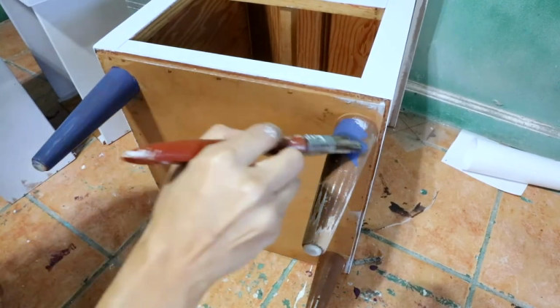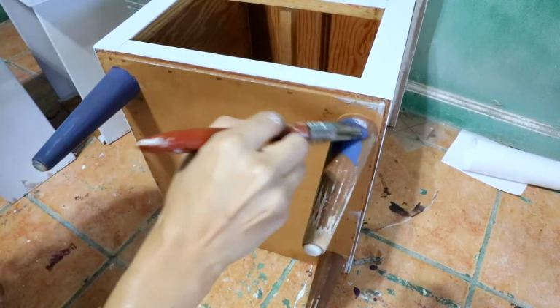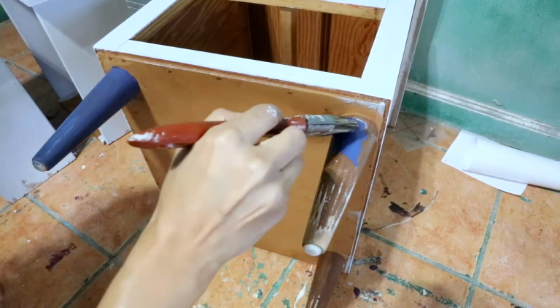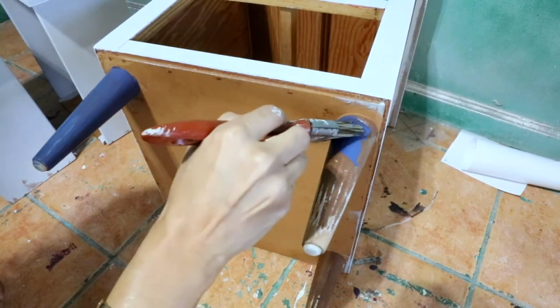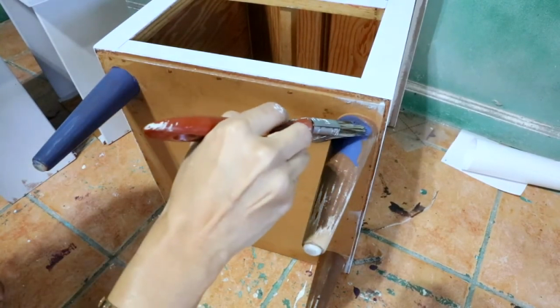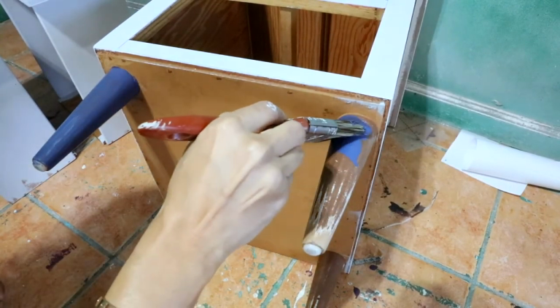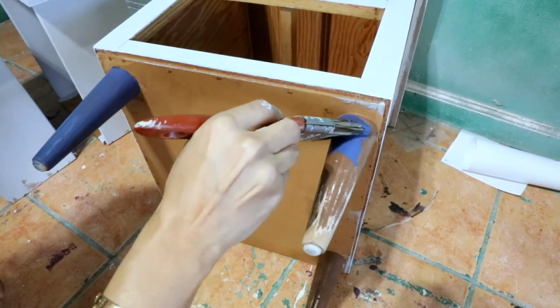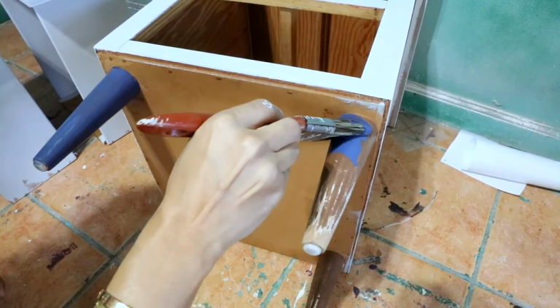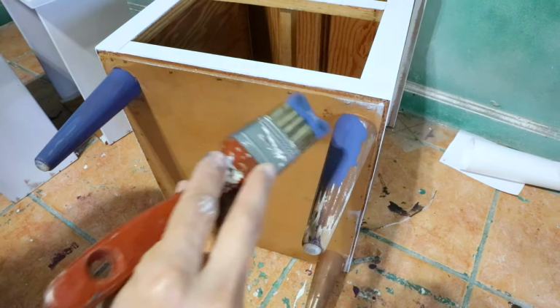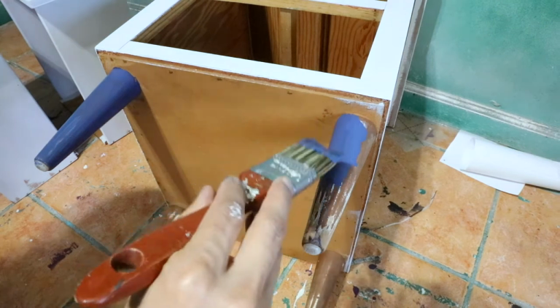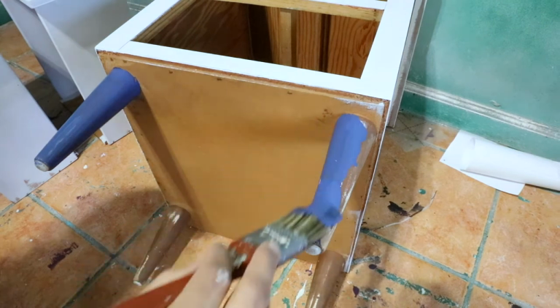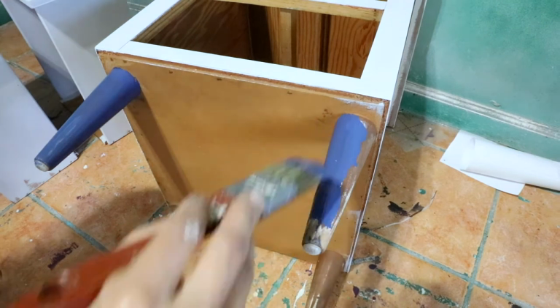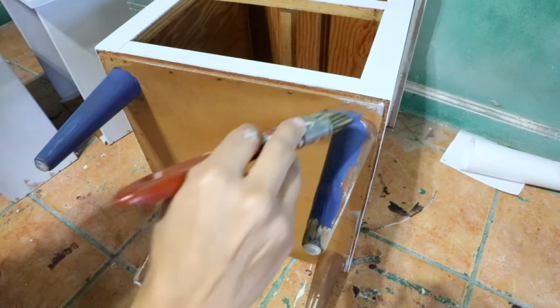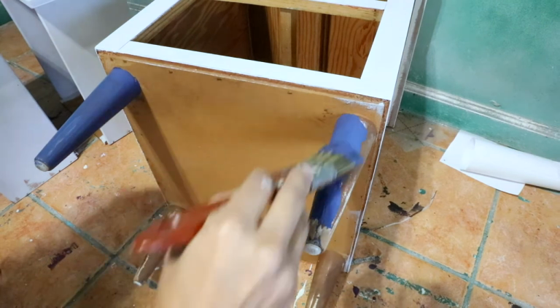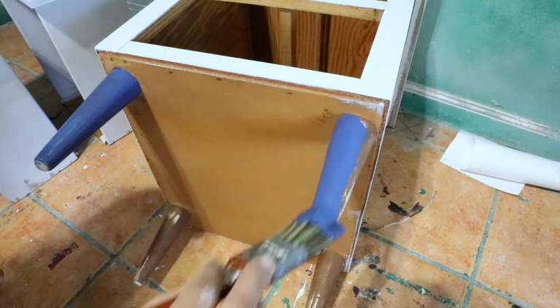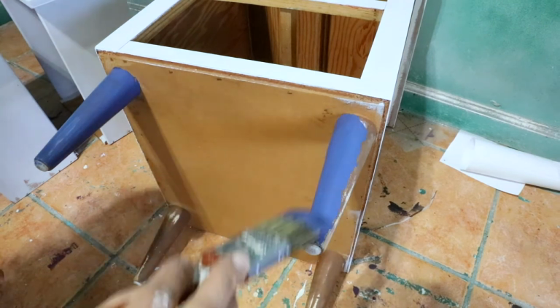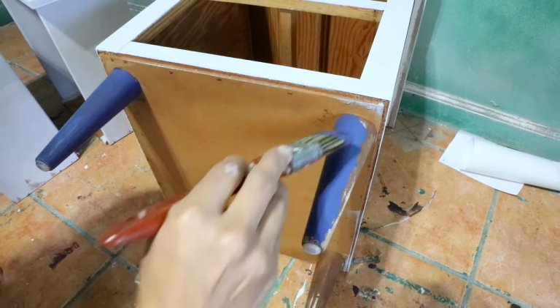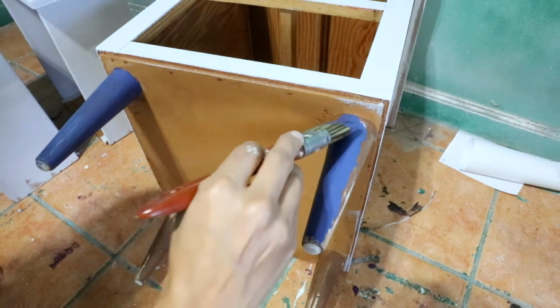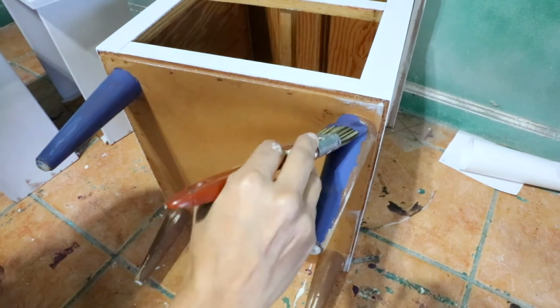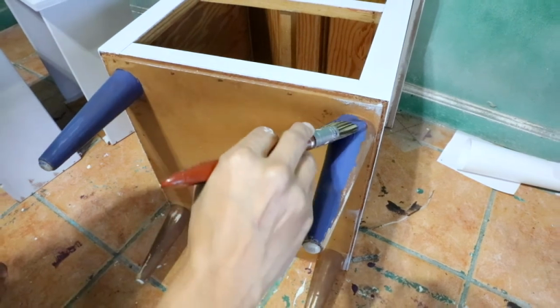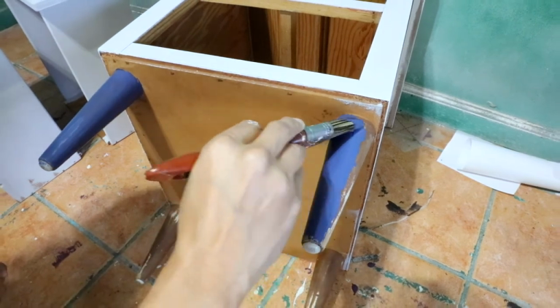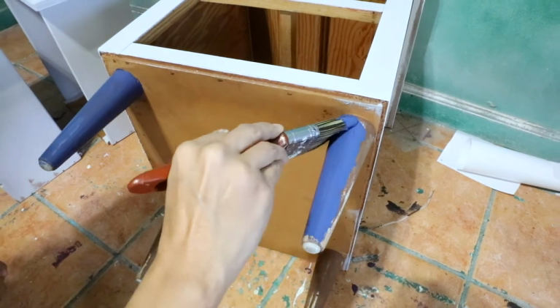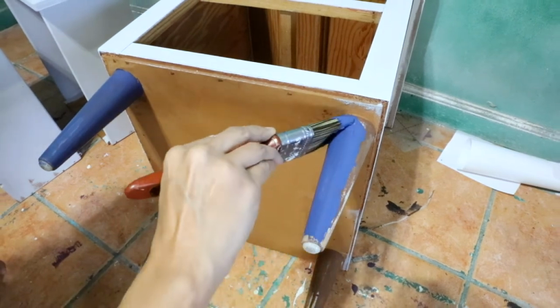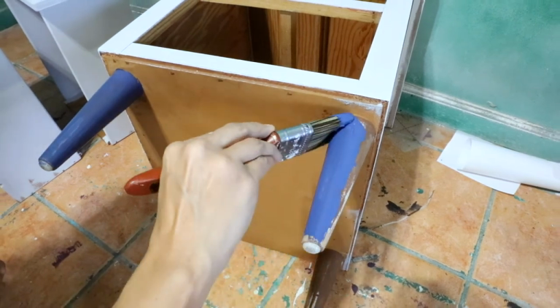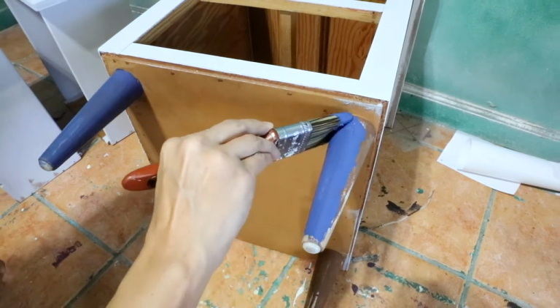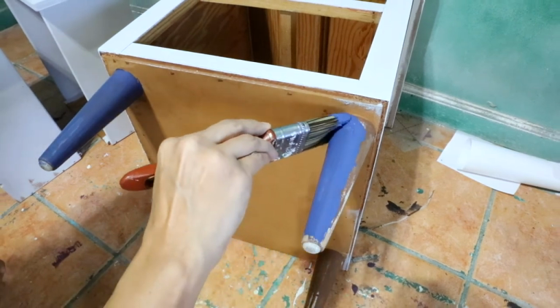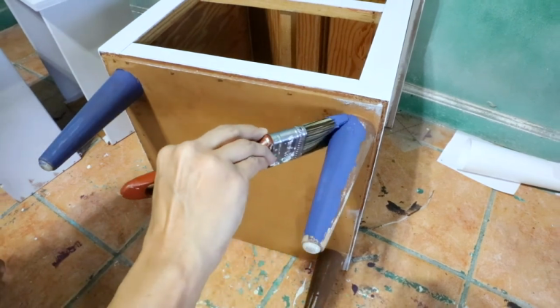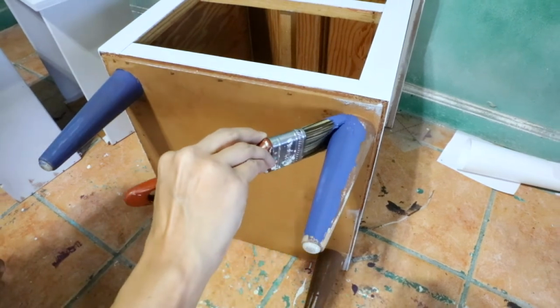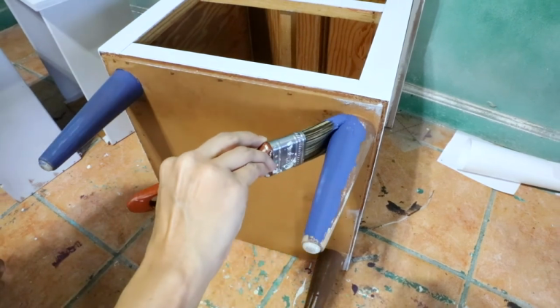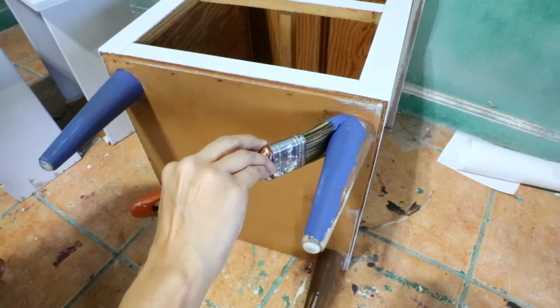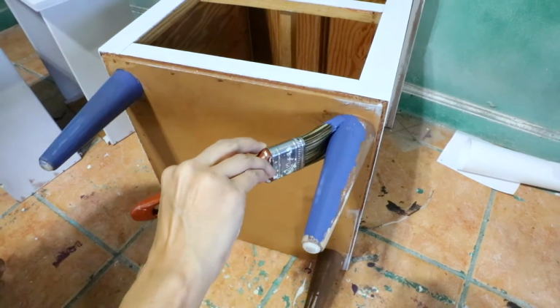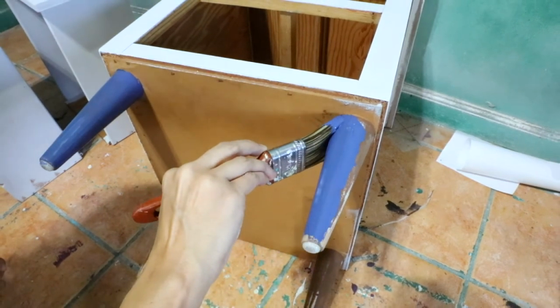I gave my piece two coats of each color. I let them dry about an hour in between the coats.